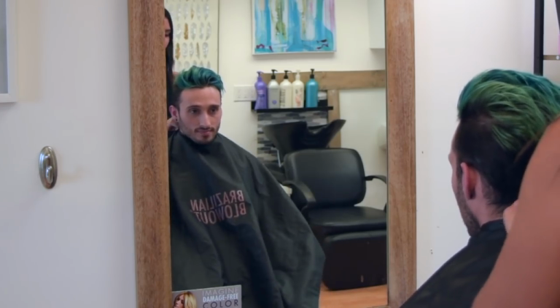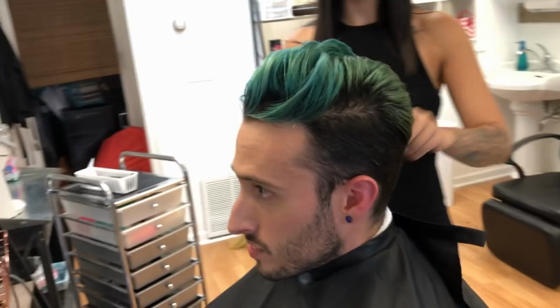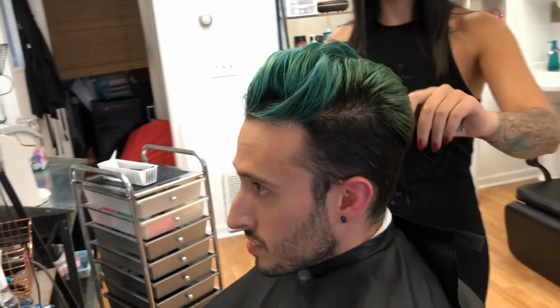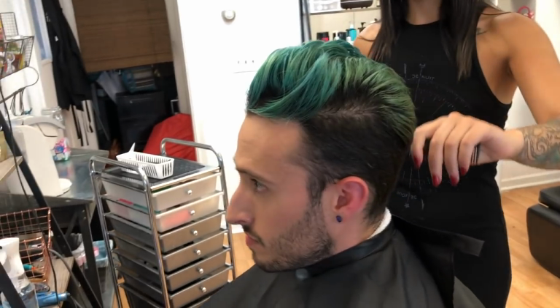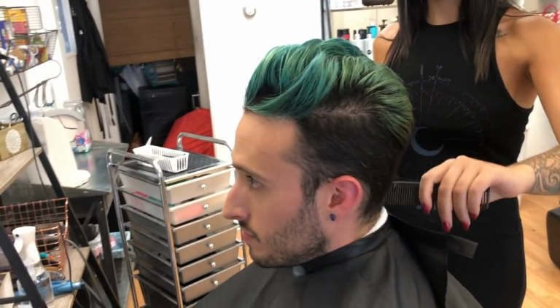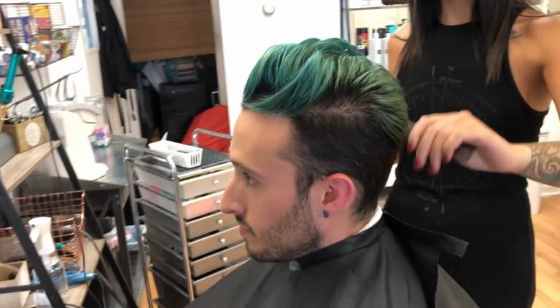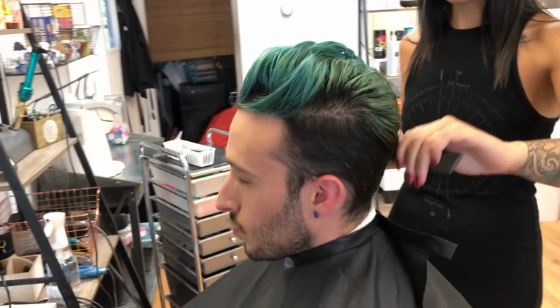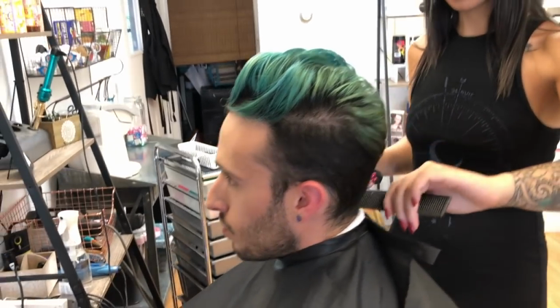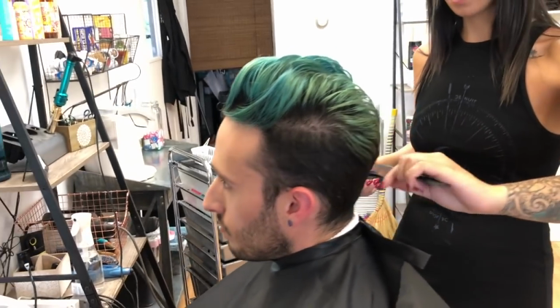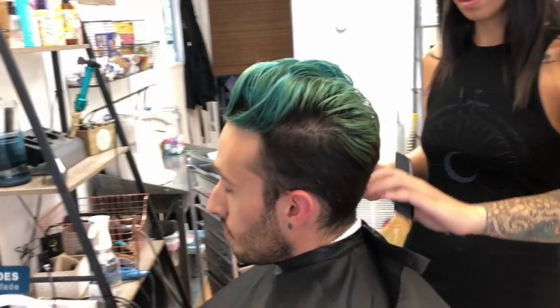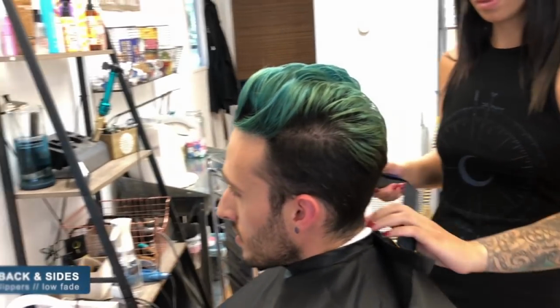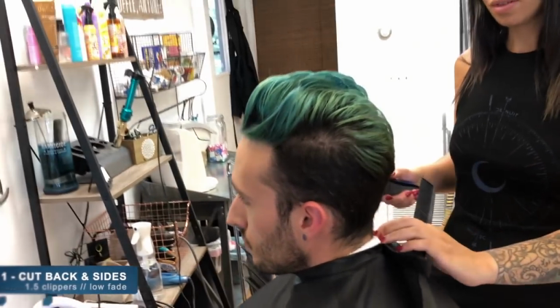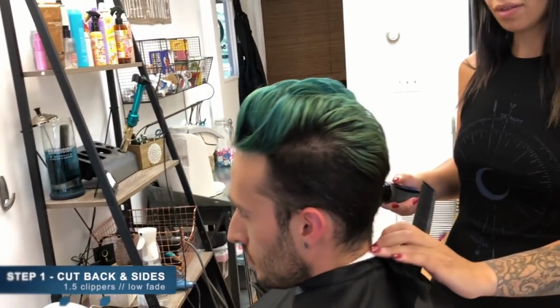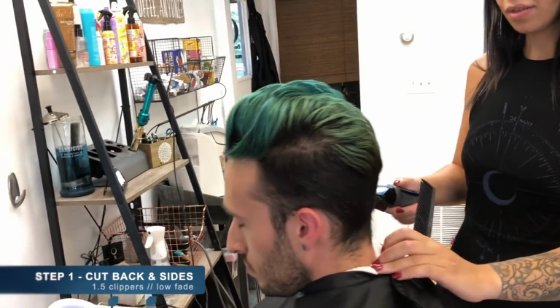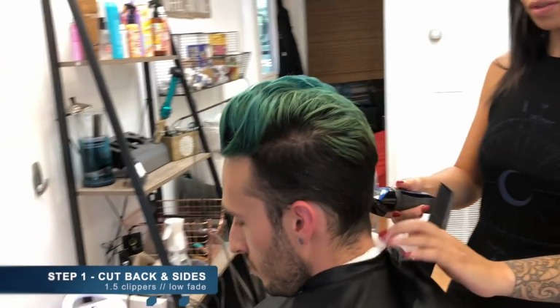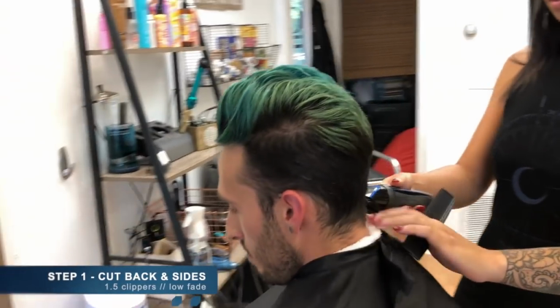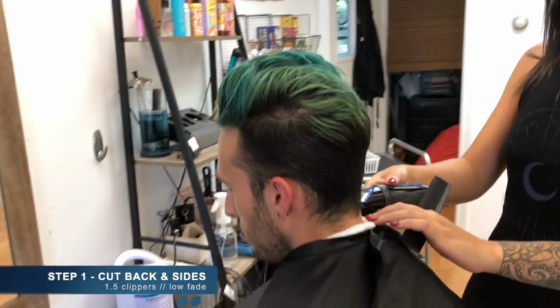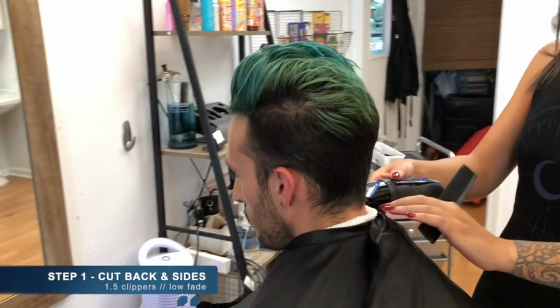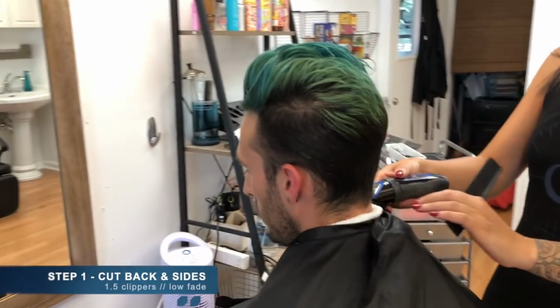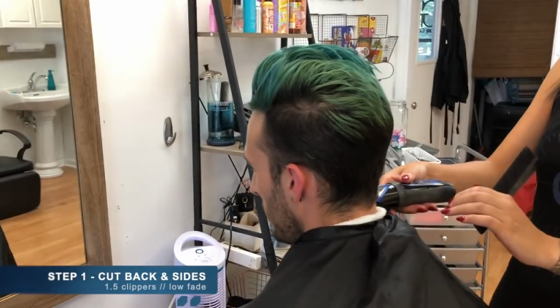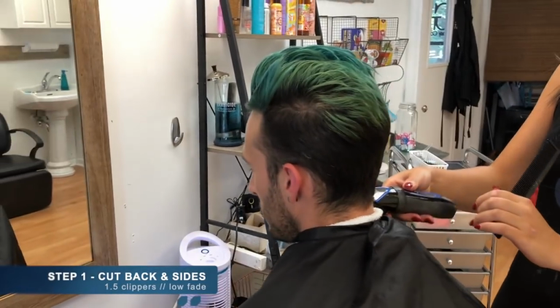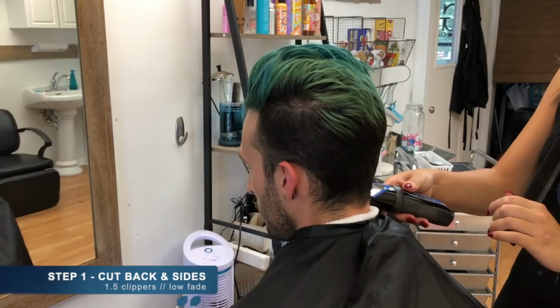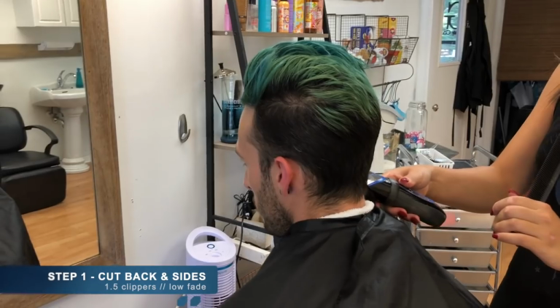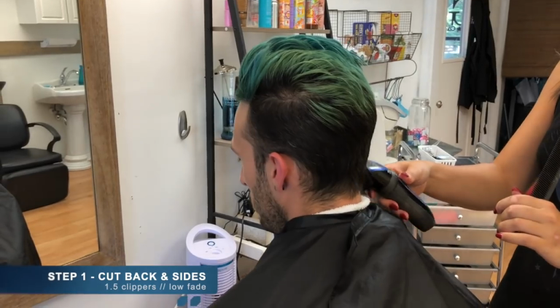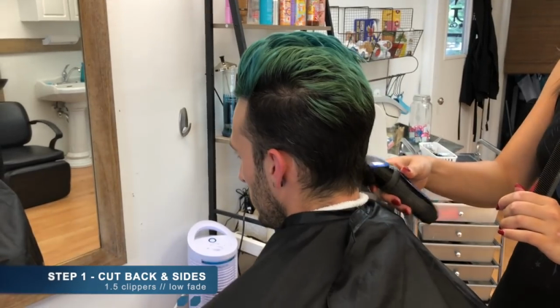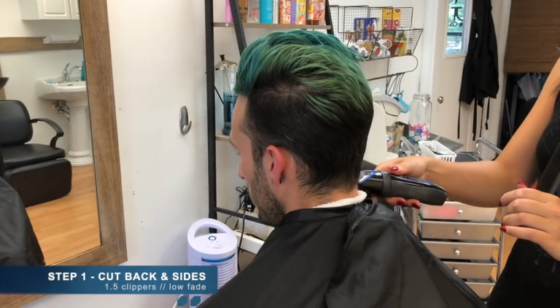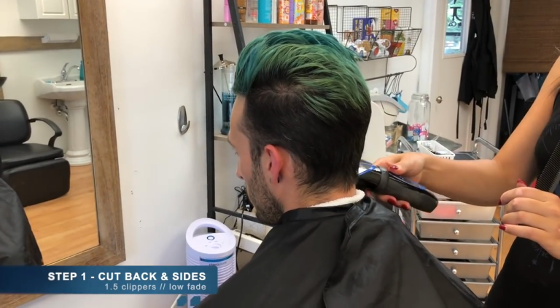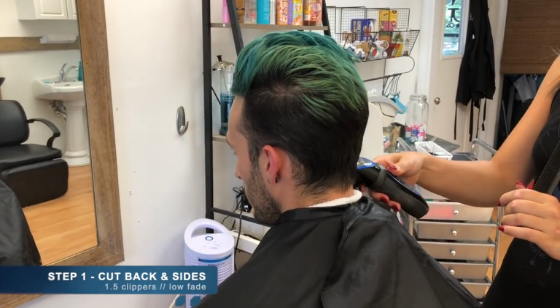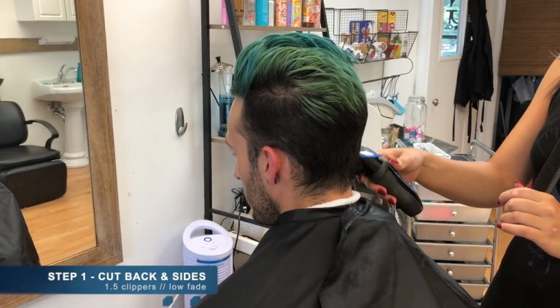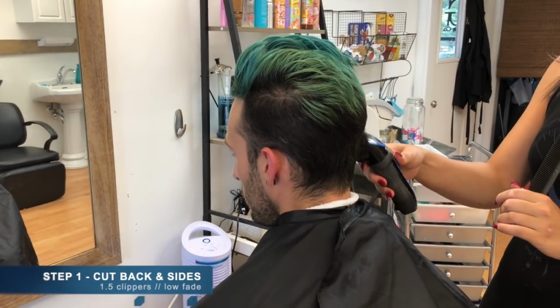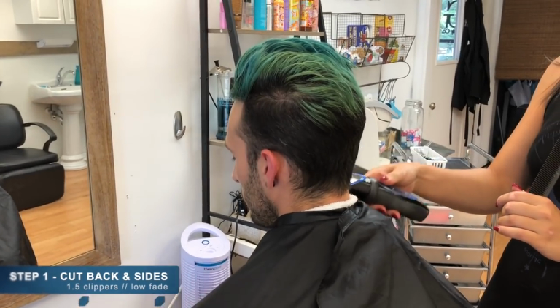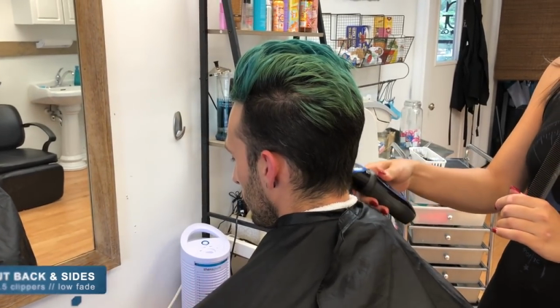So here we are in the chair and Sam is starting out this haircut by taking a 1.5 clipper around the back and the sides.